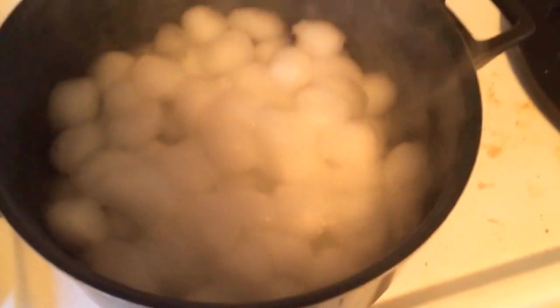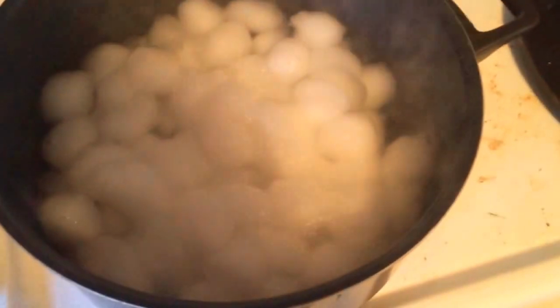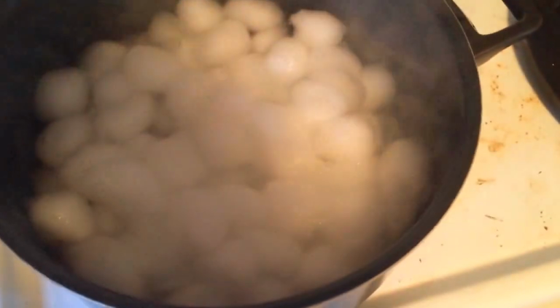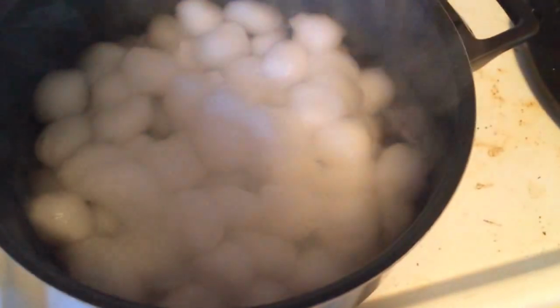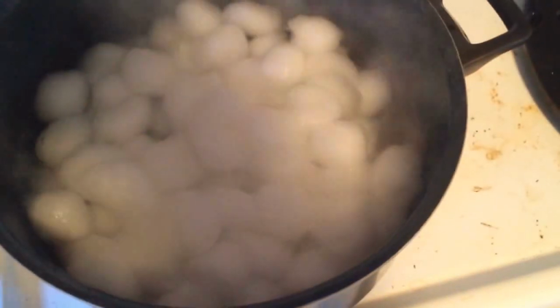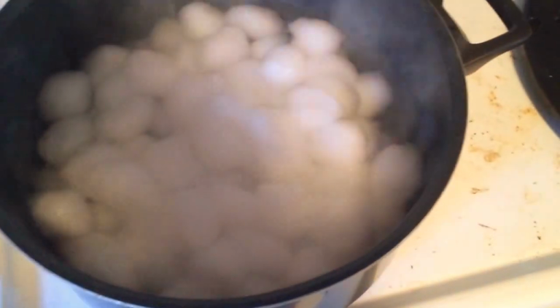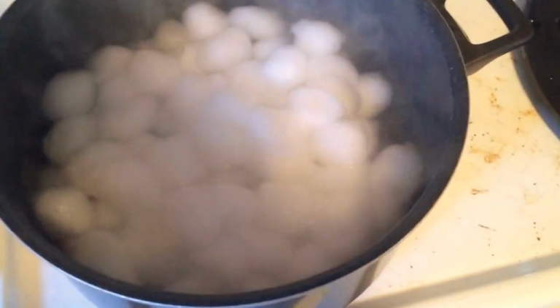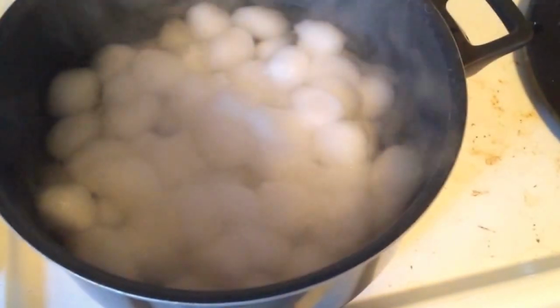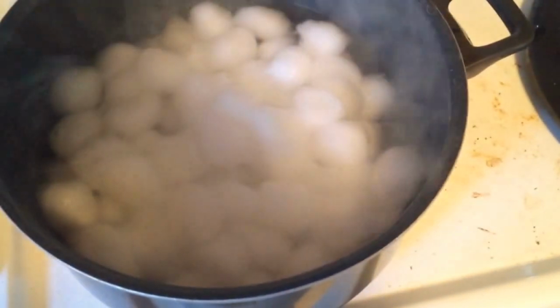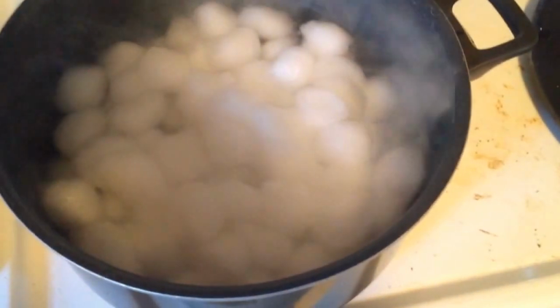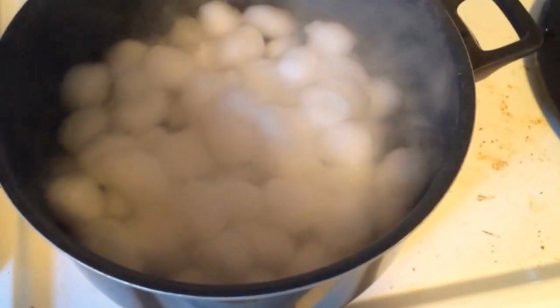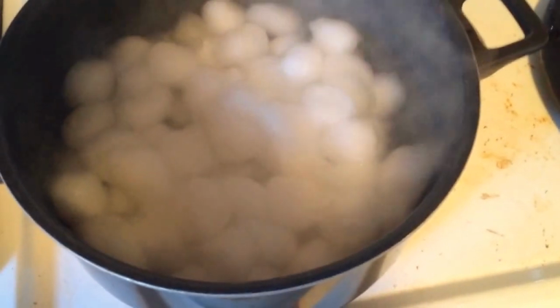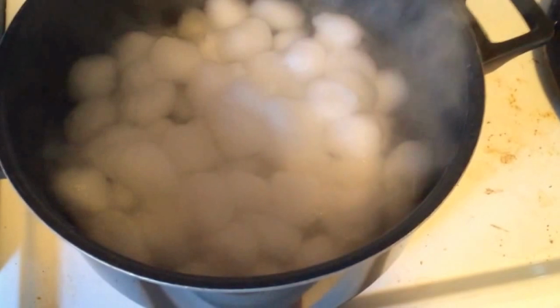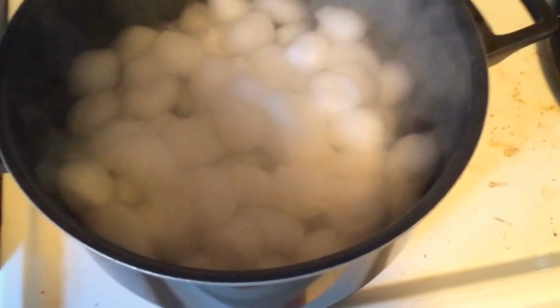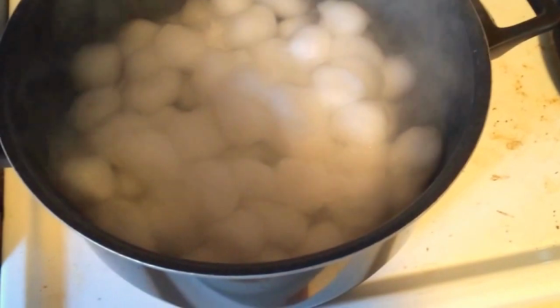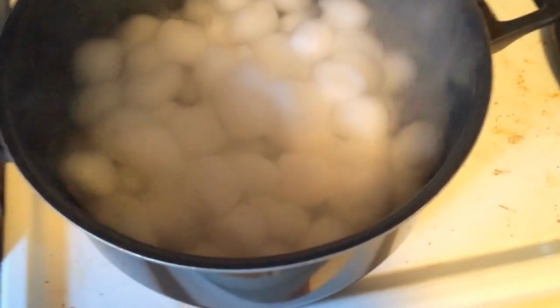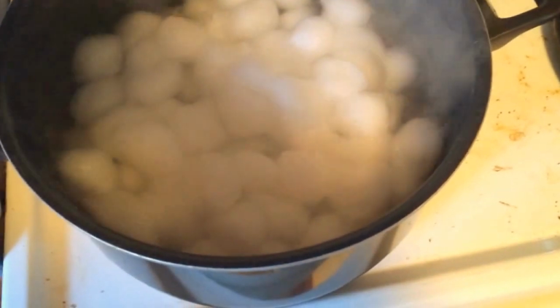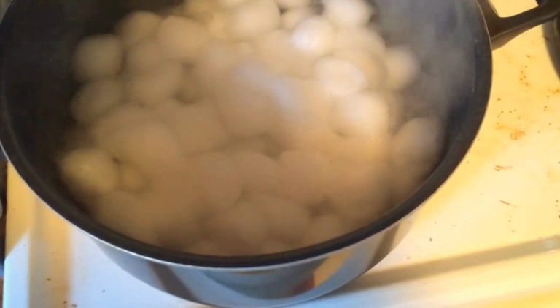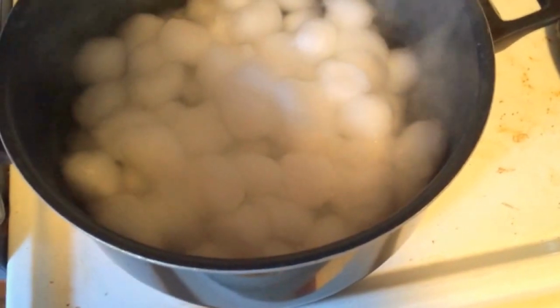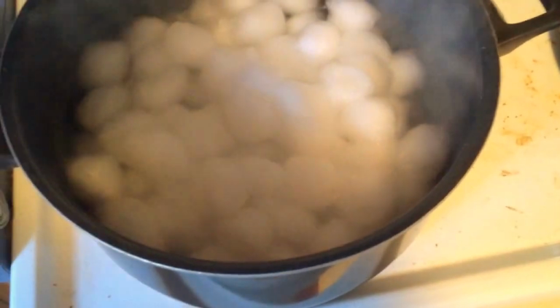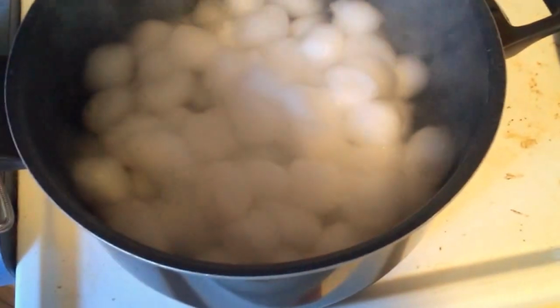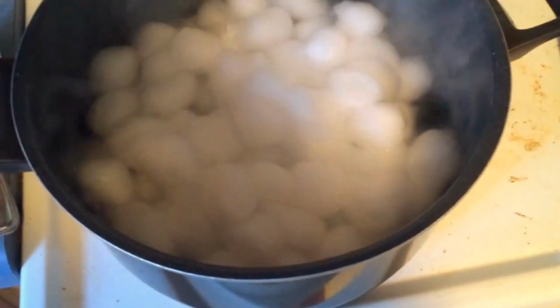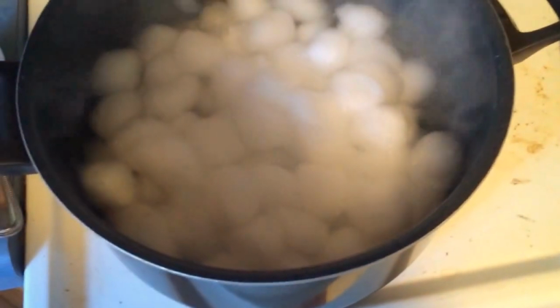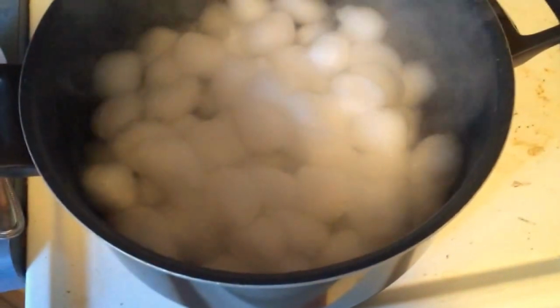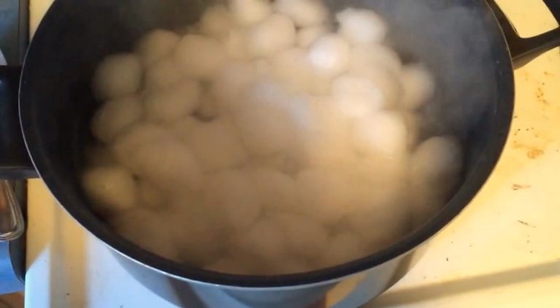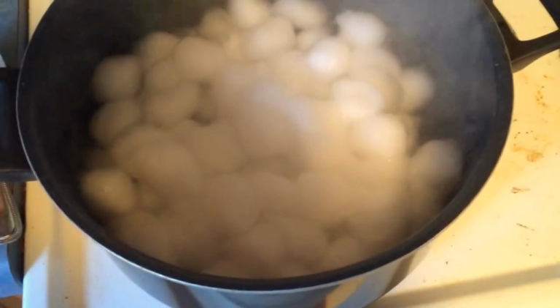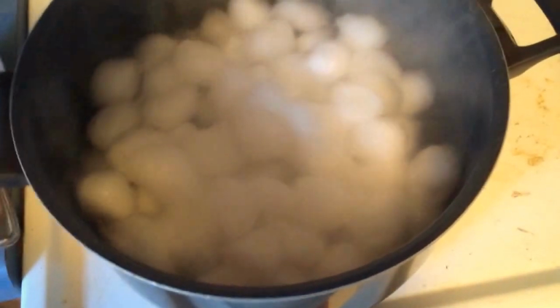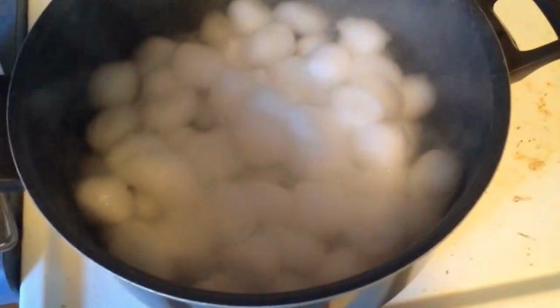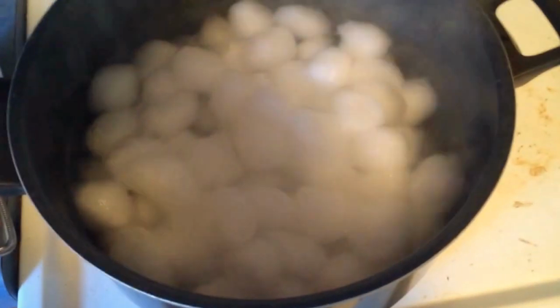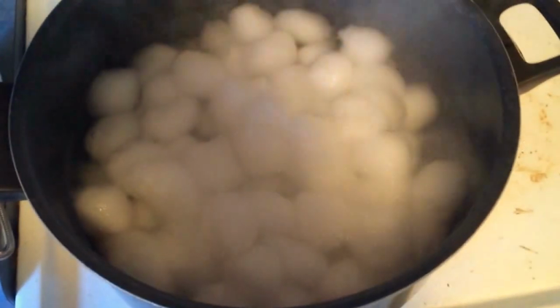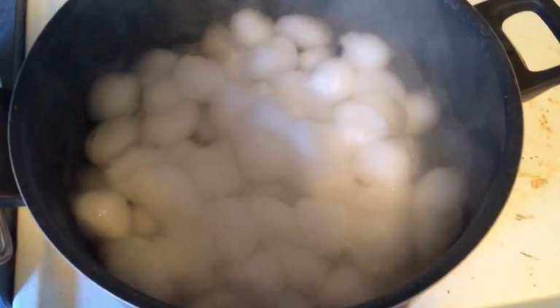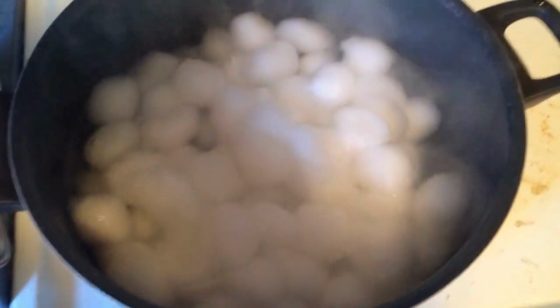We've got the cotton balls heating up. We've got these in here and we're going to boil them for 15 minutes in distilled water, and then we'll be back to show the next step.